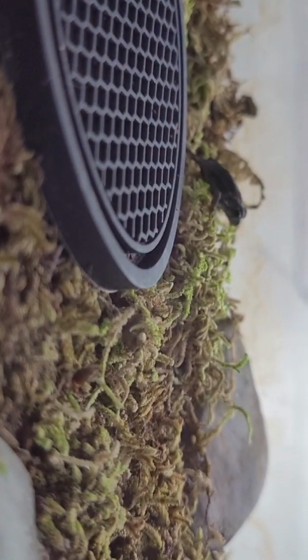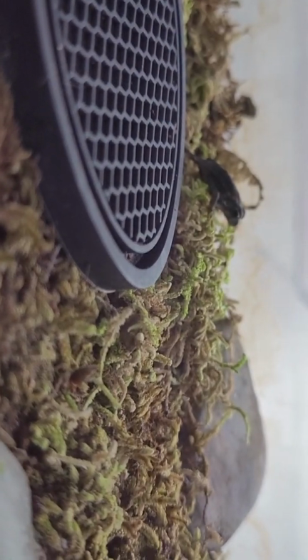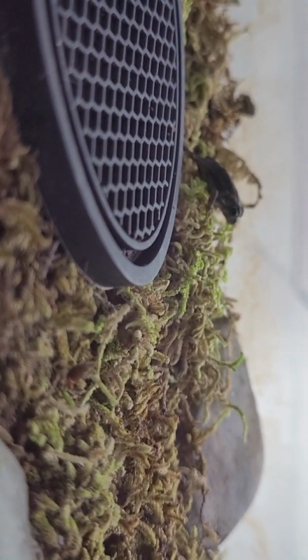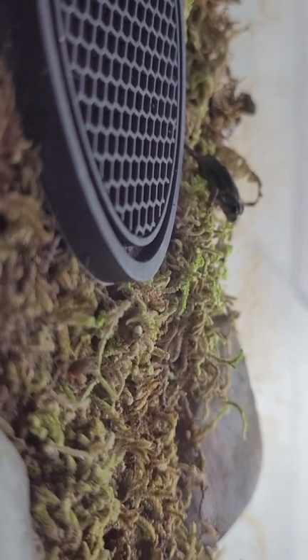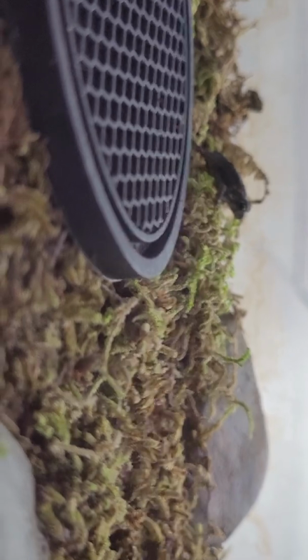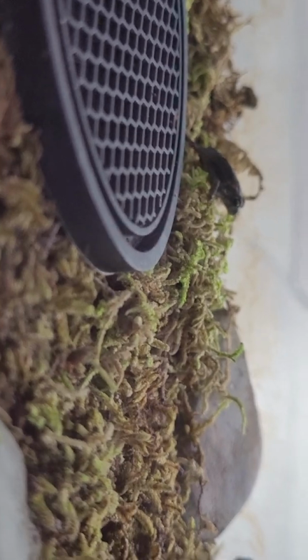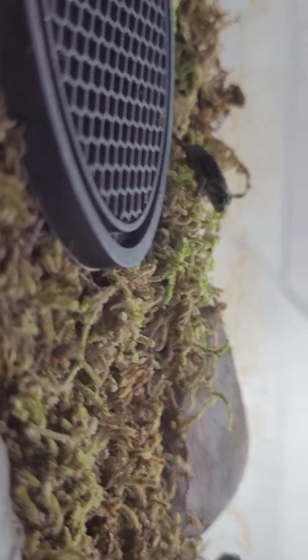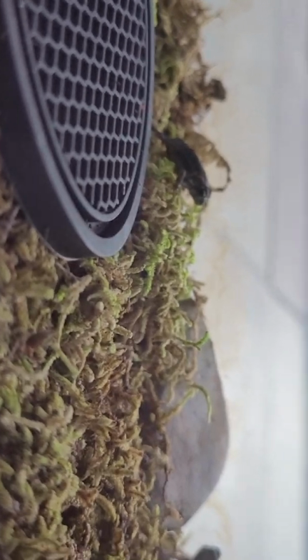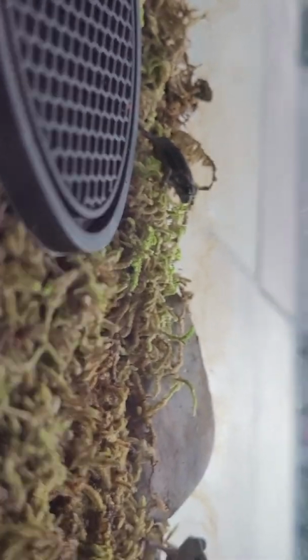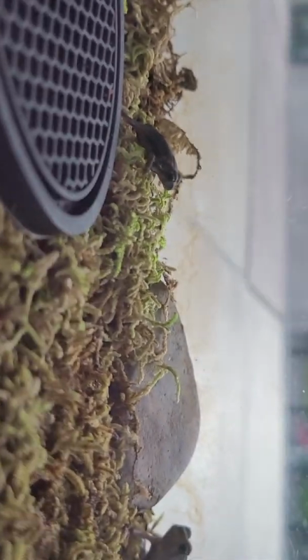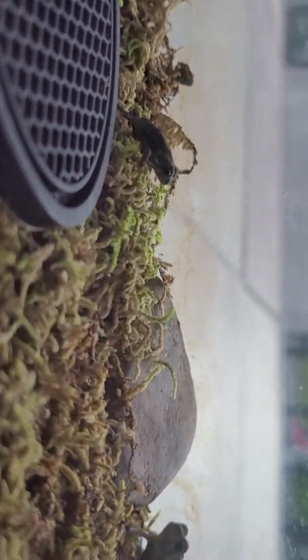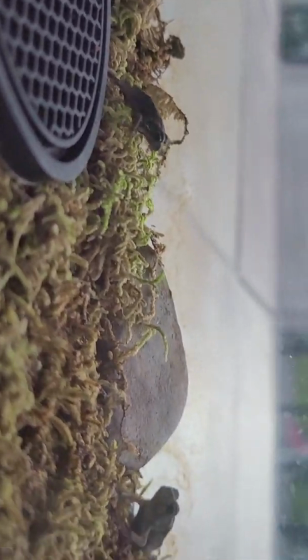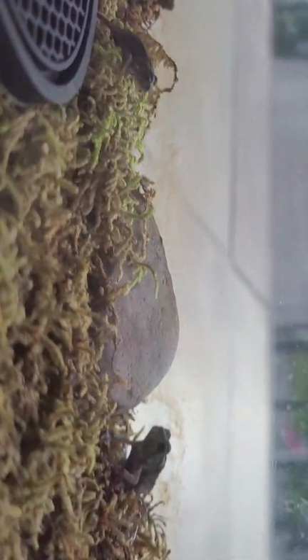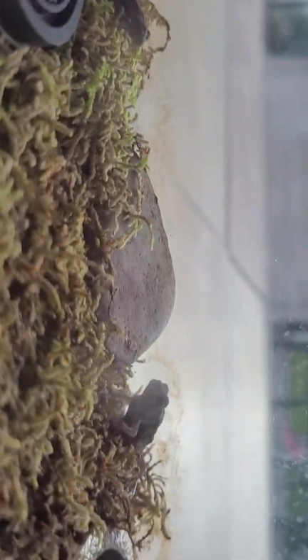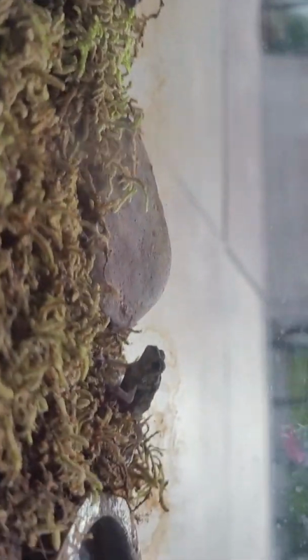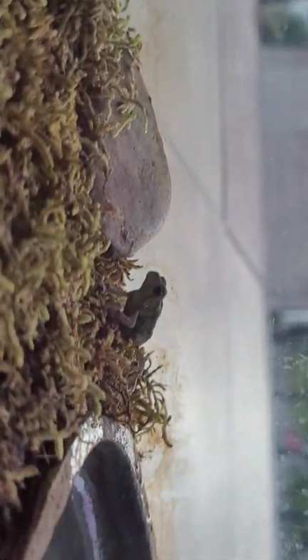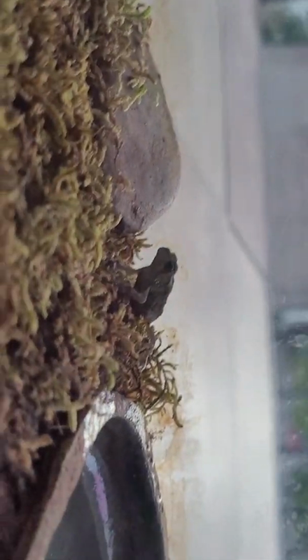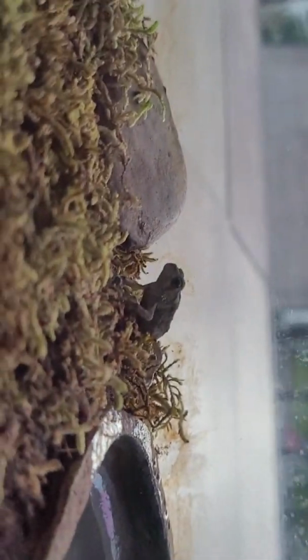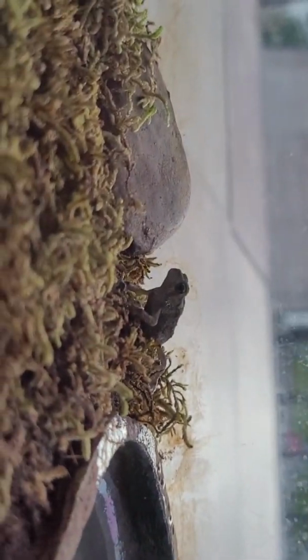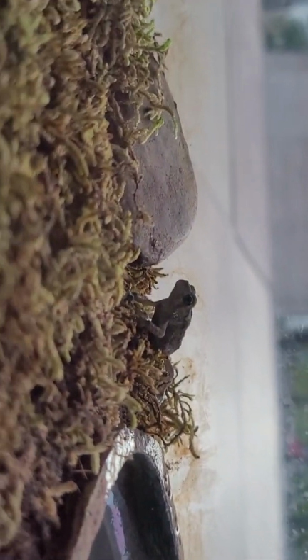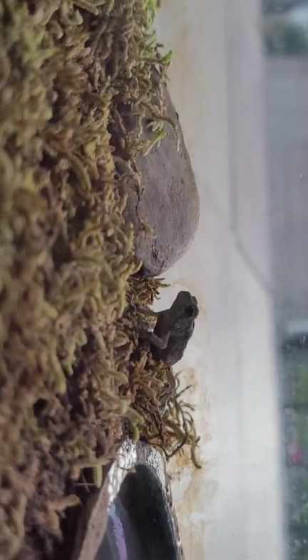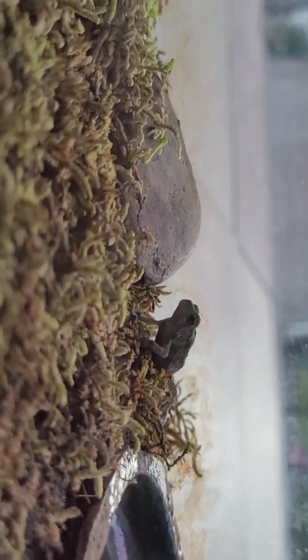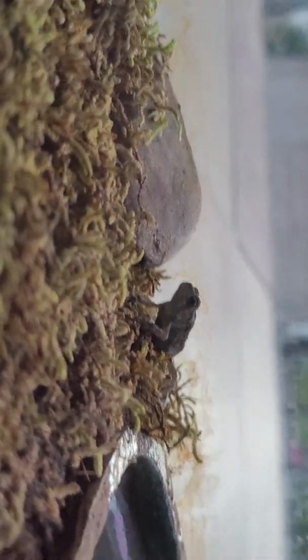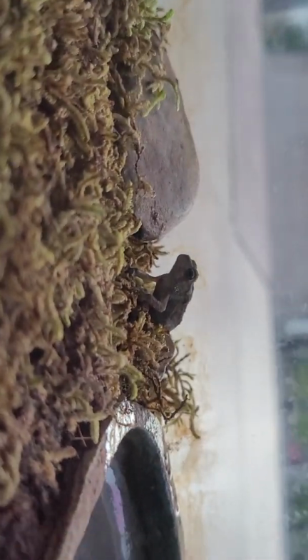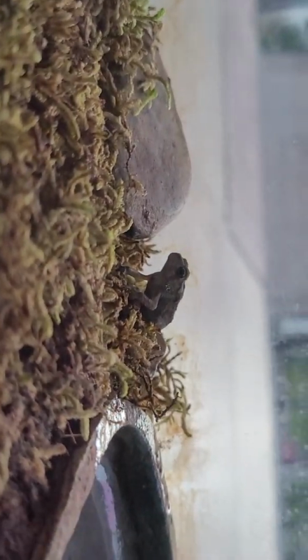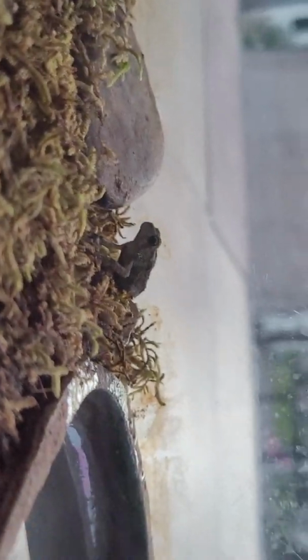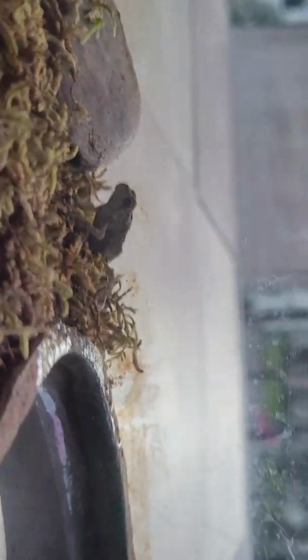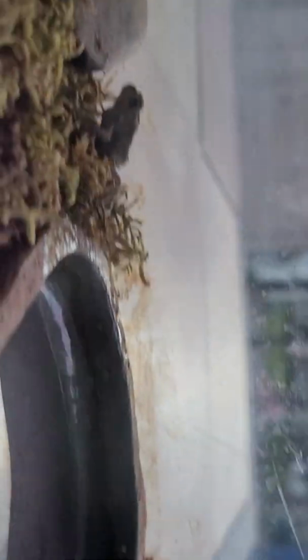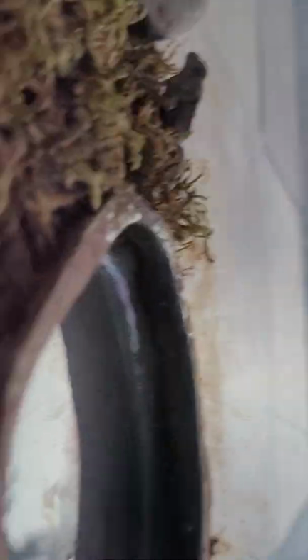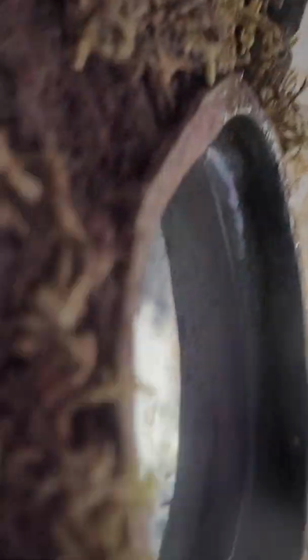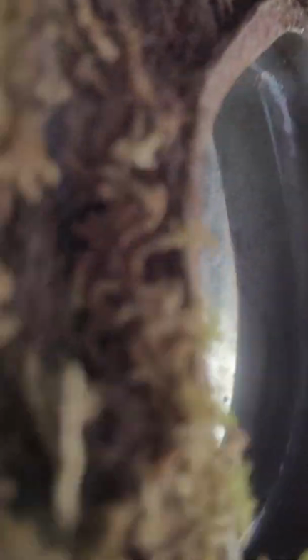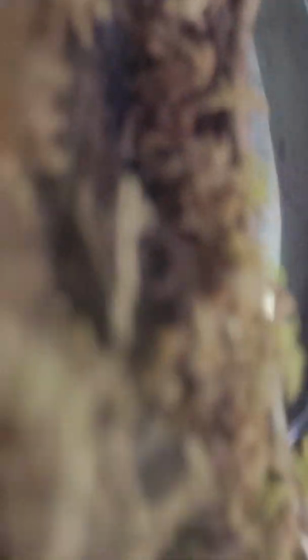And I might be releasing them soon, so this might be the last toad update.